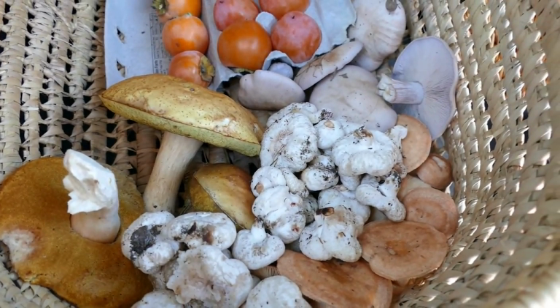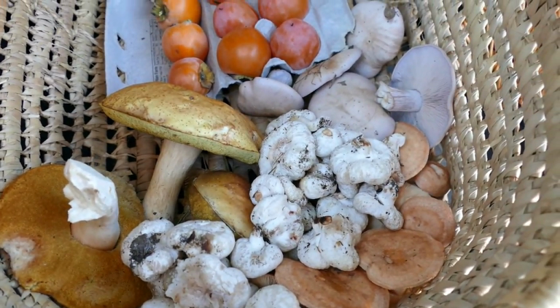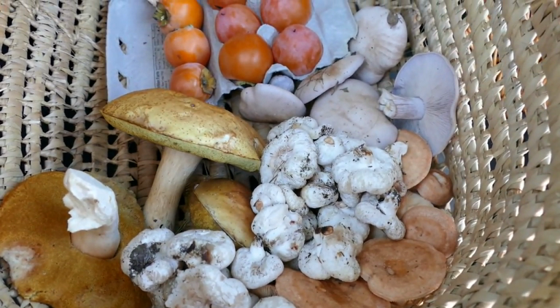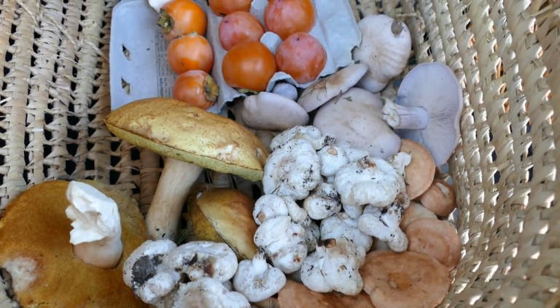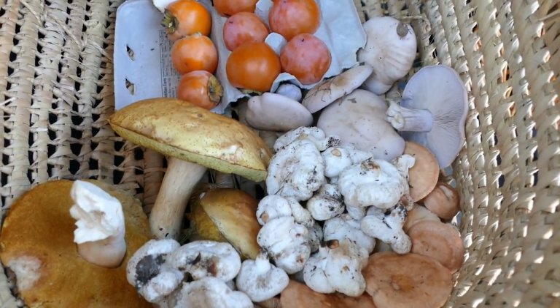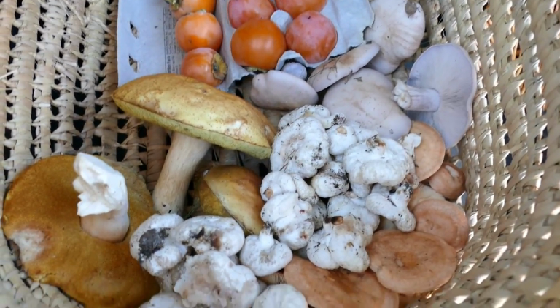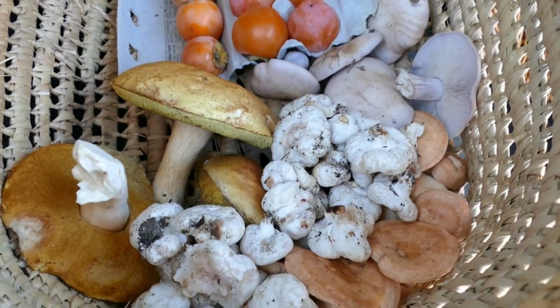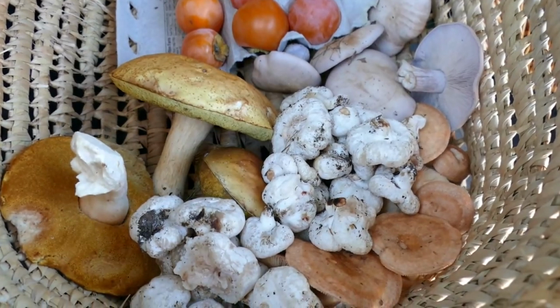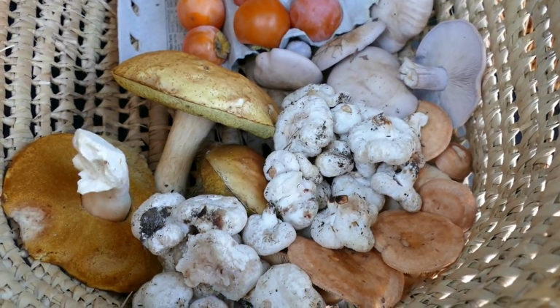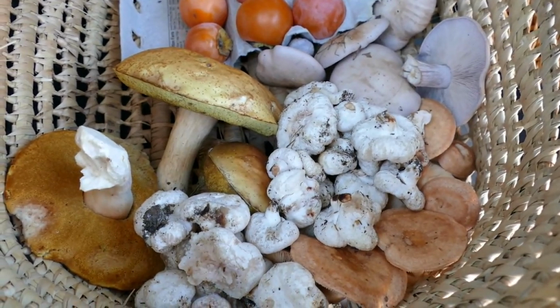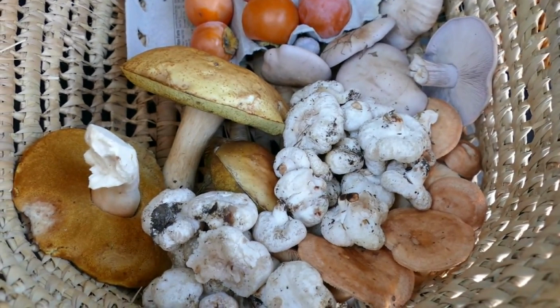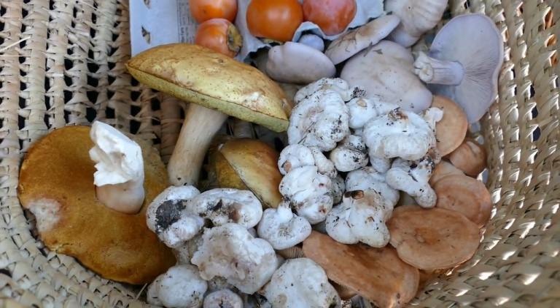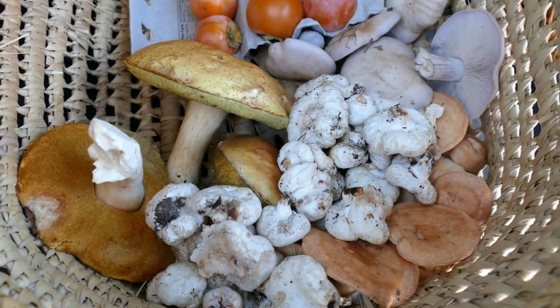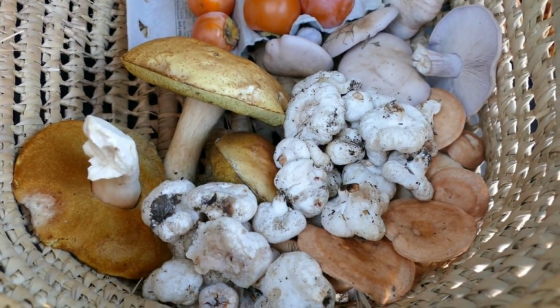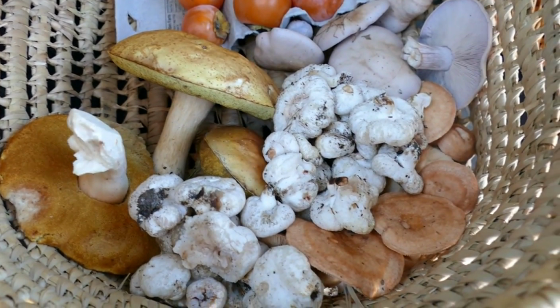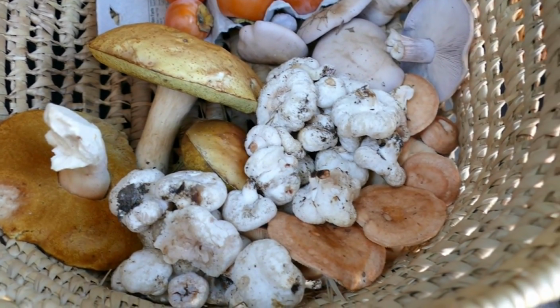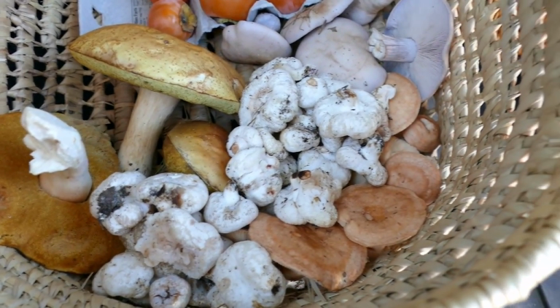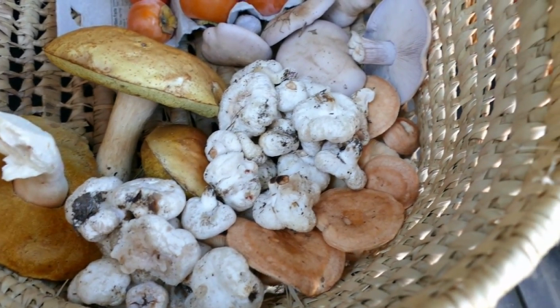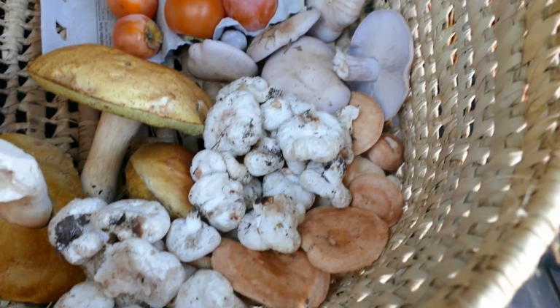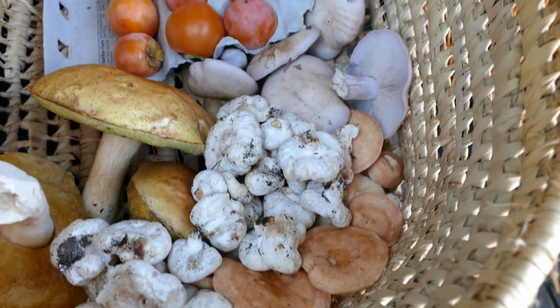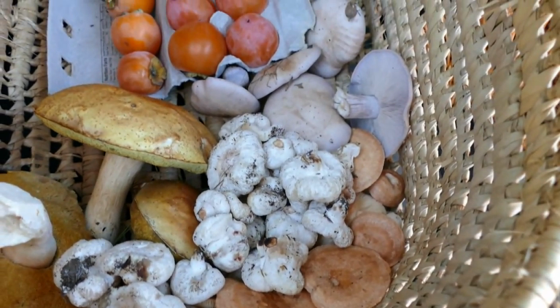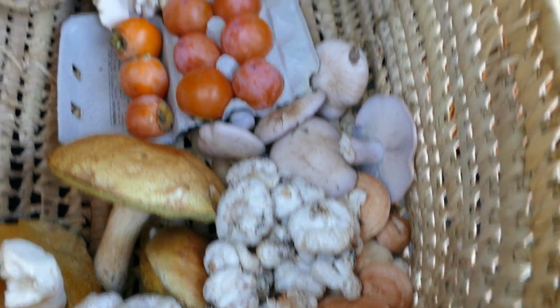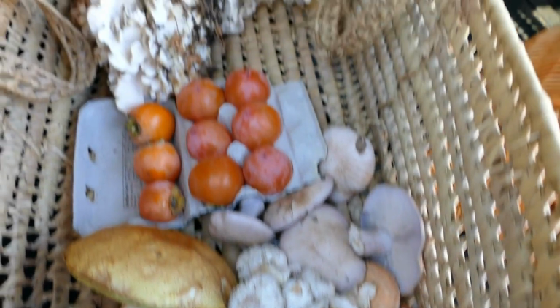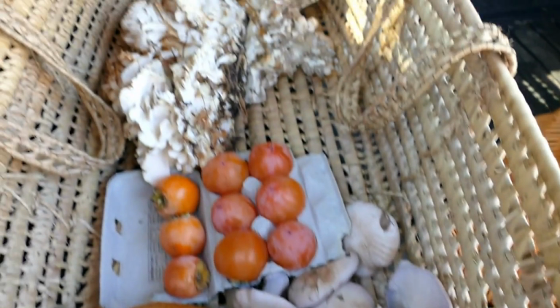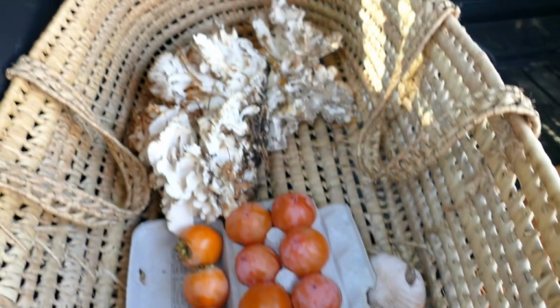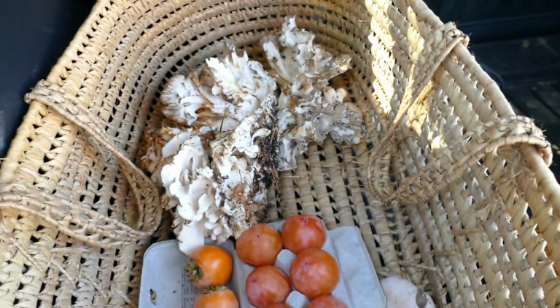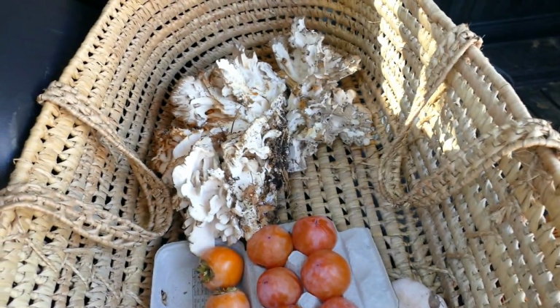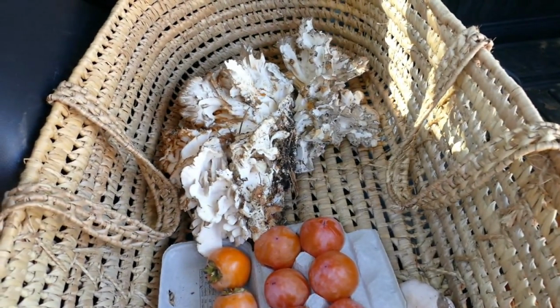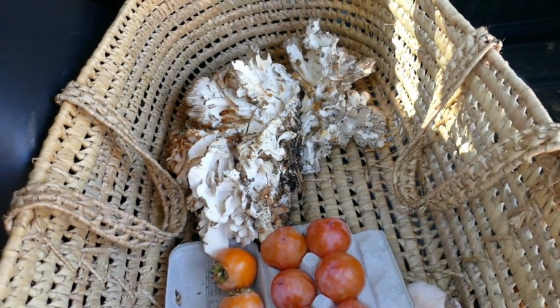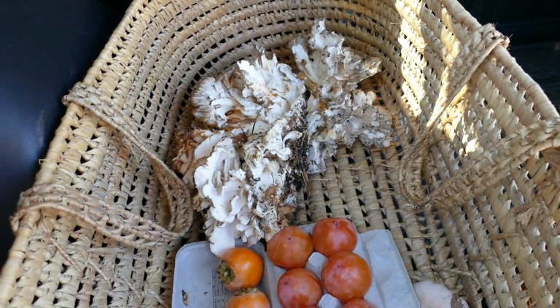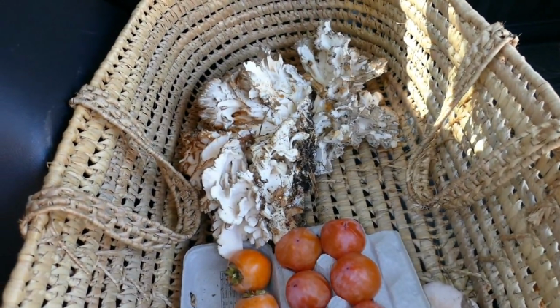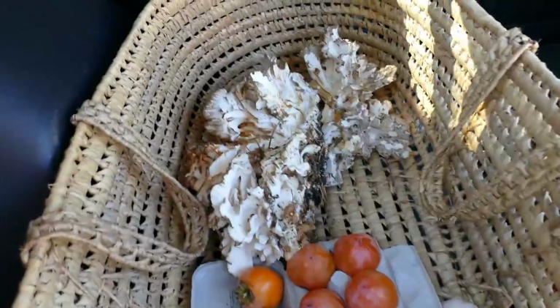We've got bordered lomas, porcinis, bacterias, and bluets, and some hen of the woods up top. You love them.